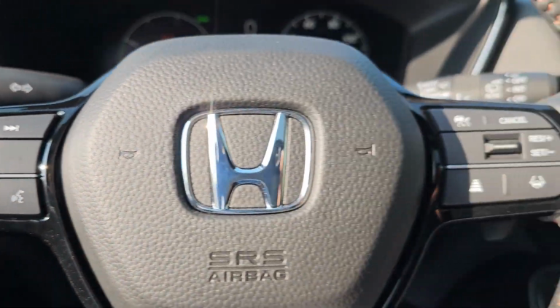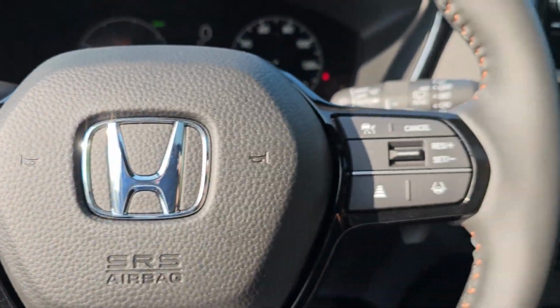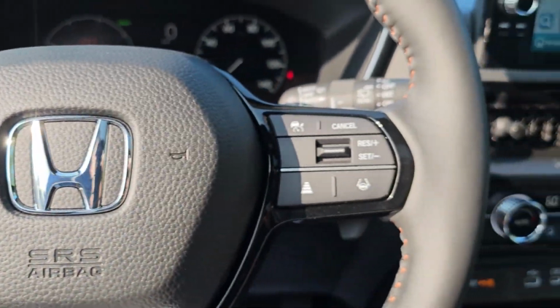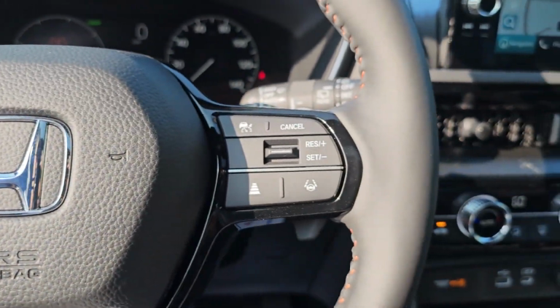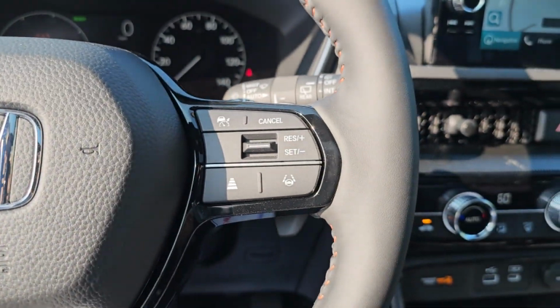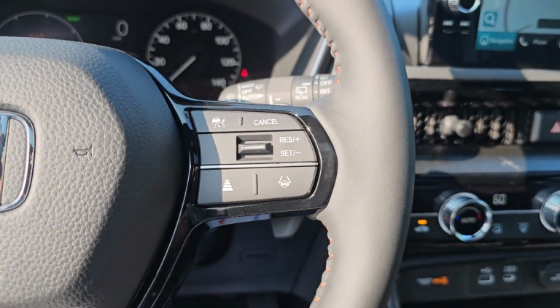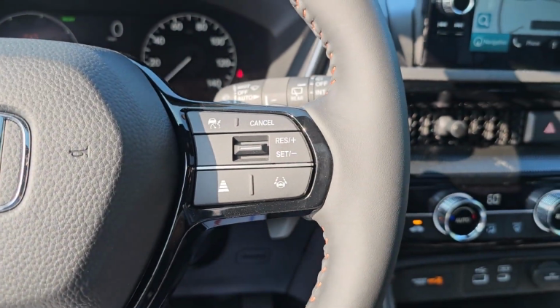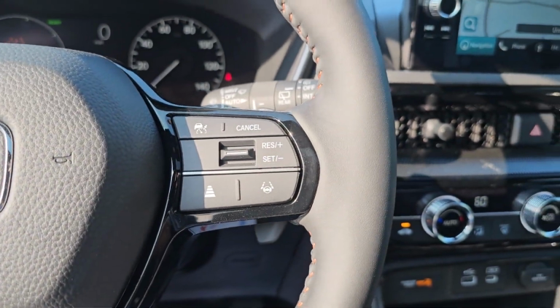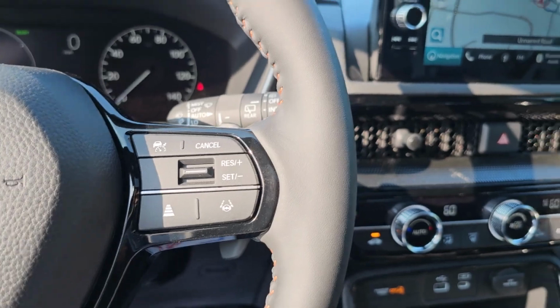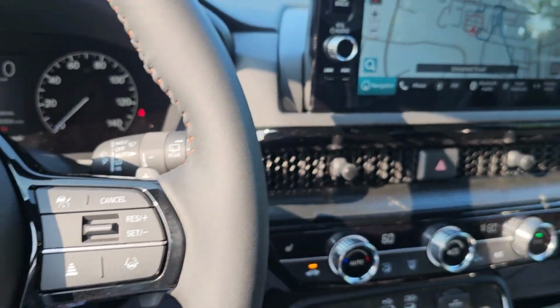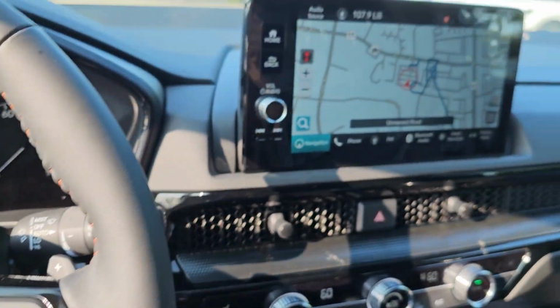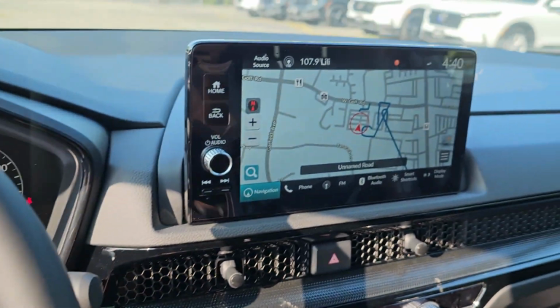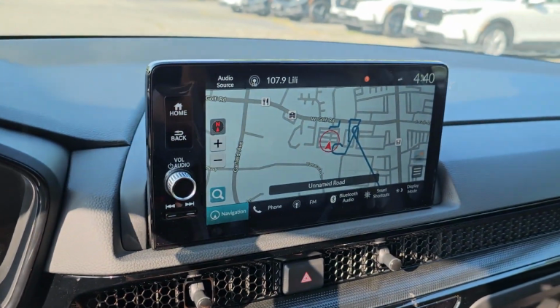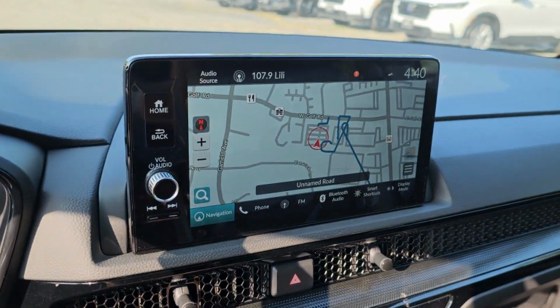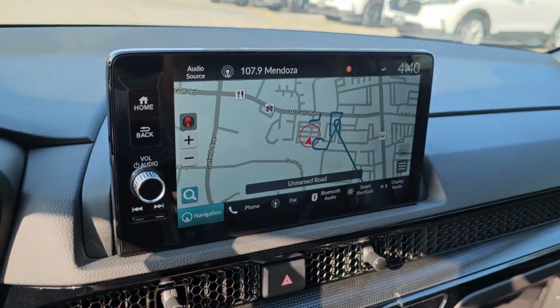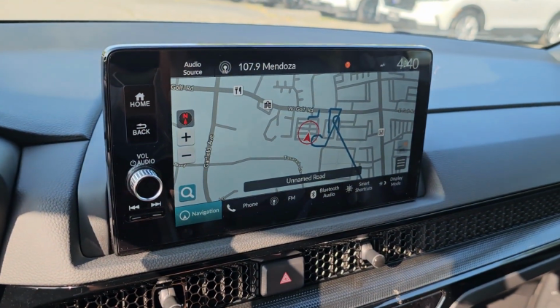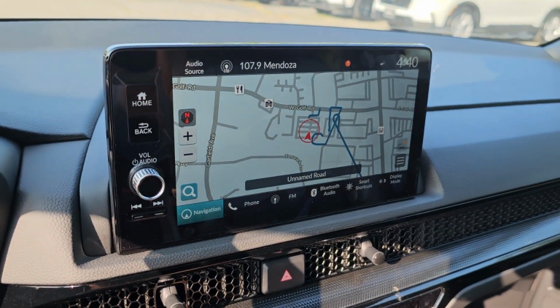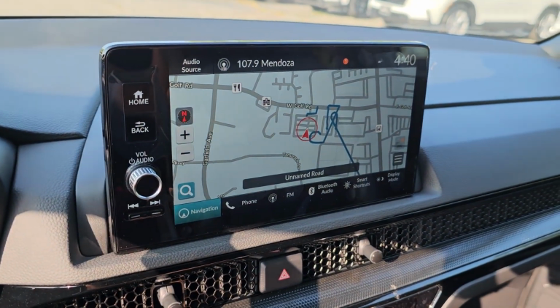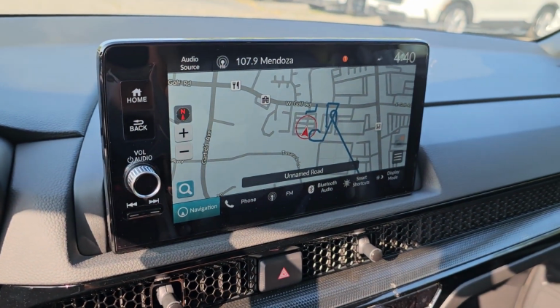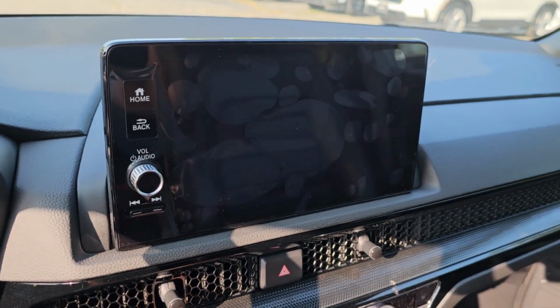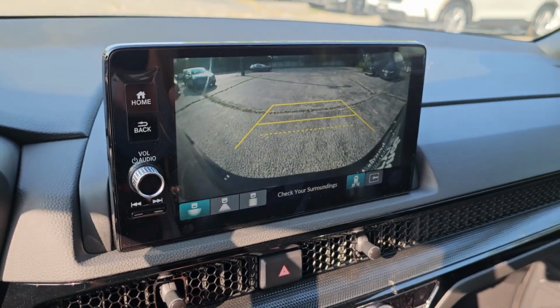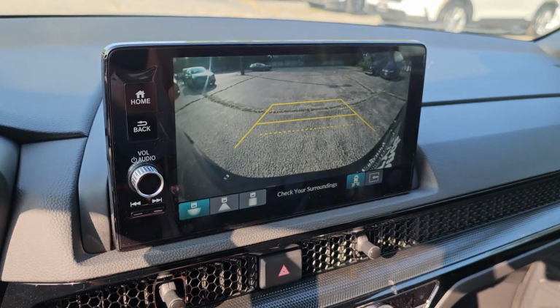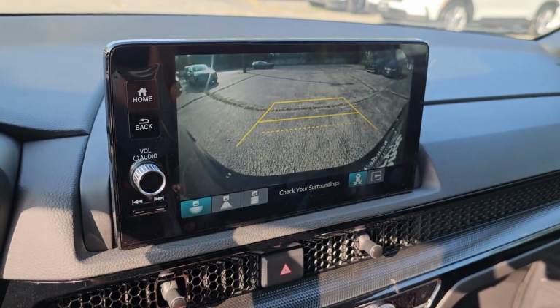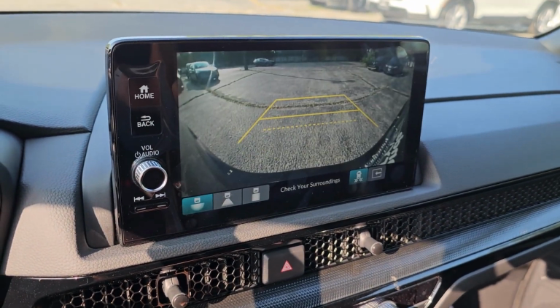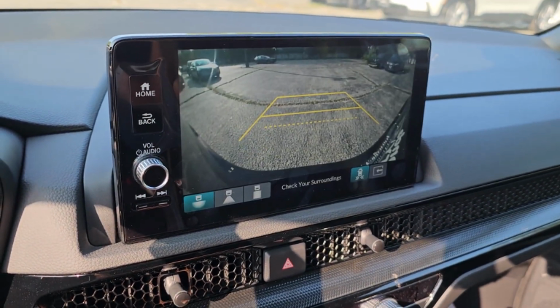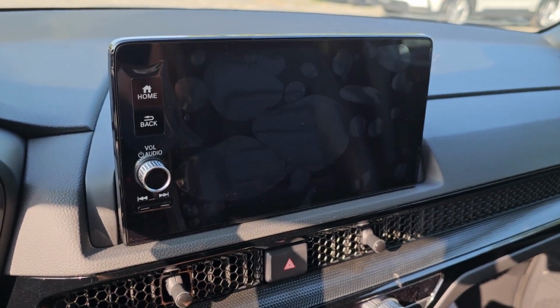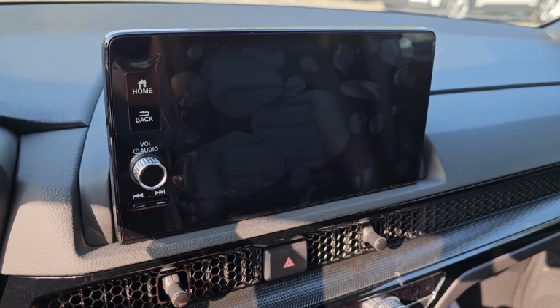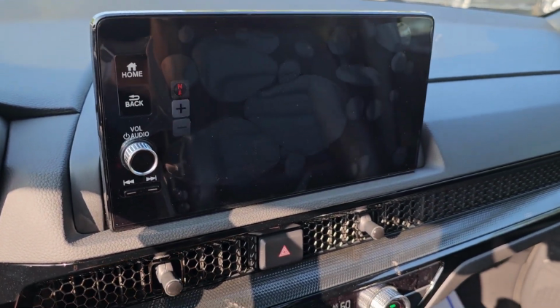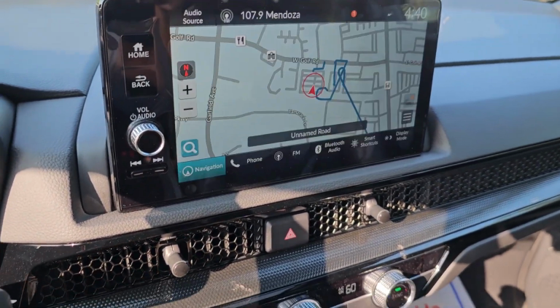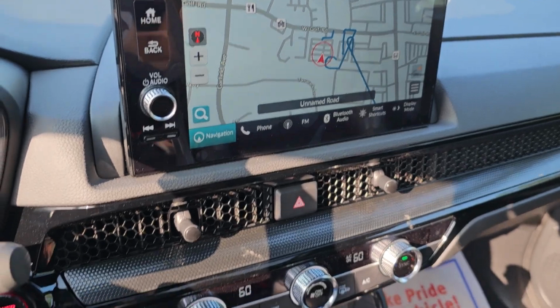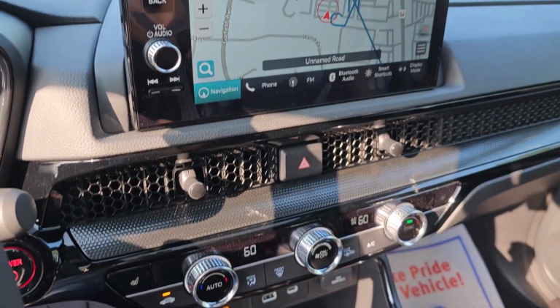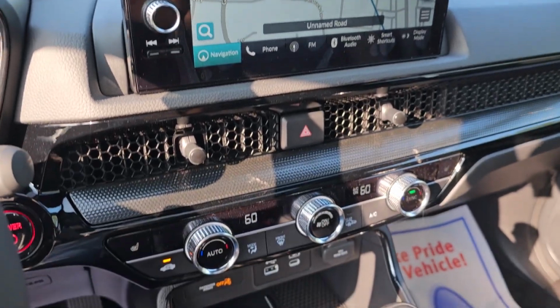Additional features include power liftgate, power passenger seat, adaptive cruise control, heated mirrors, and backup camera.